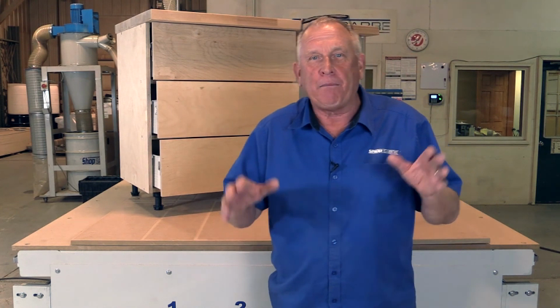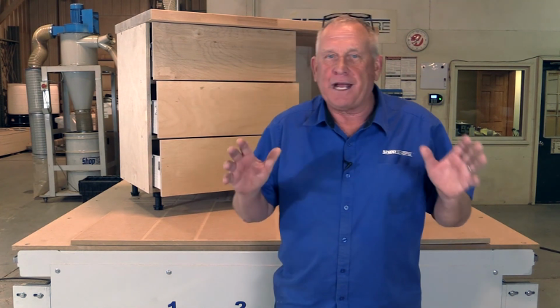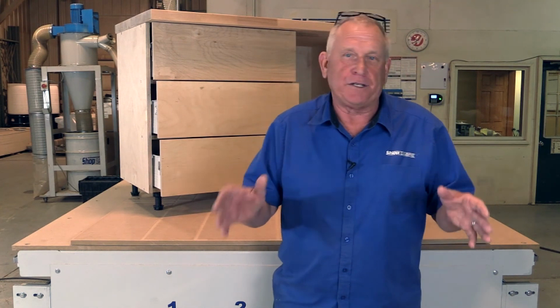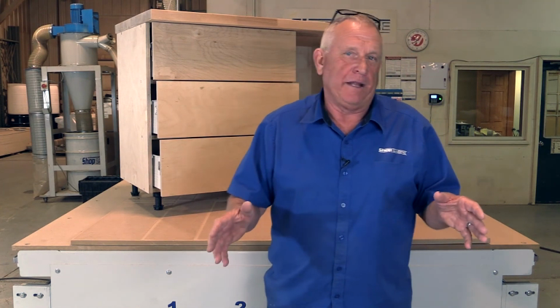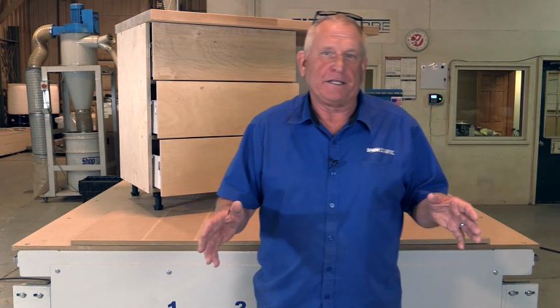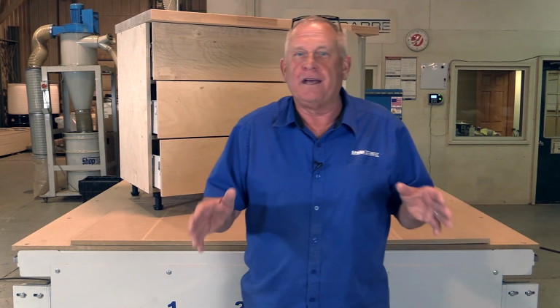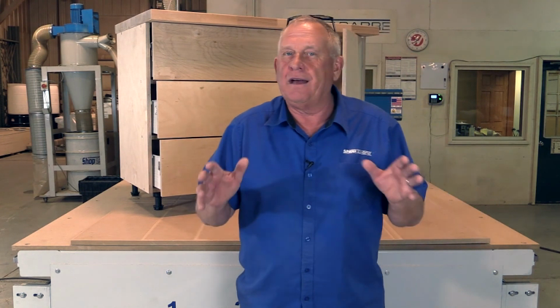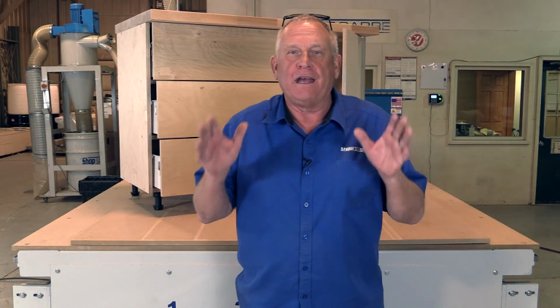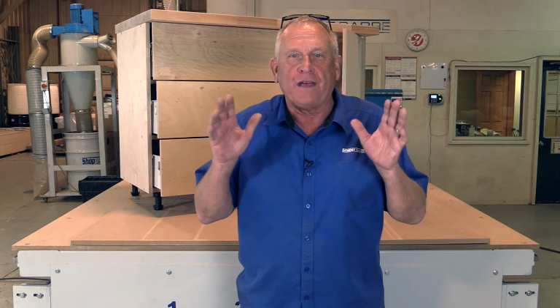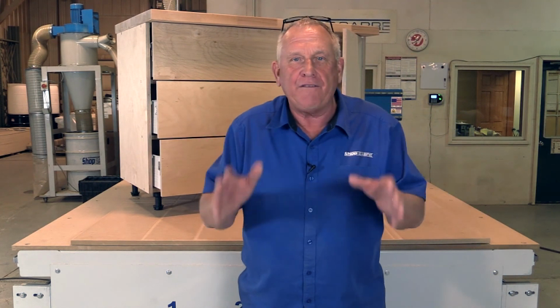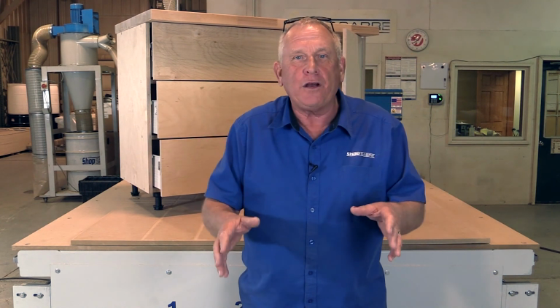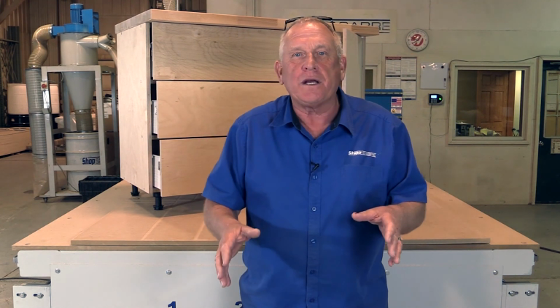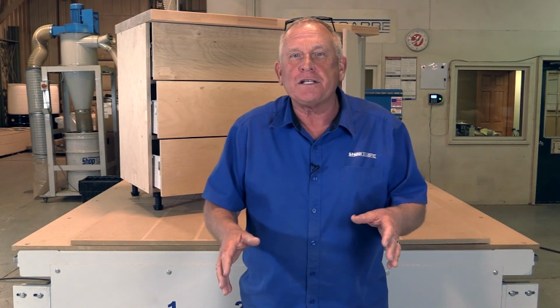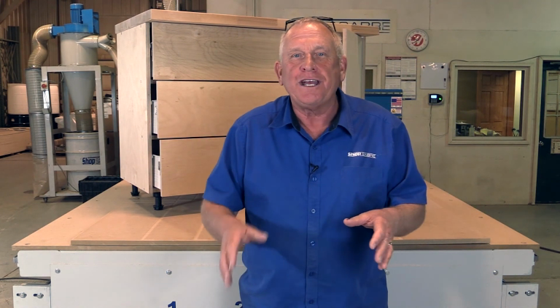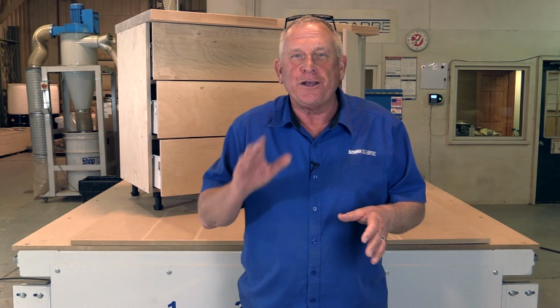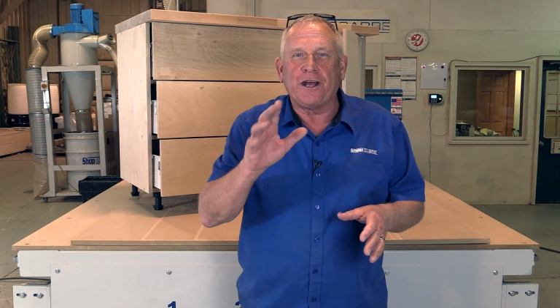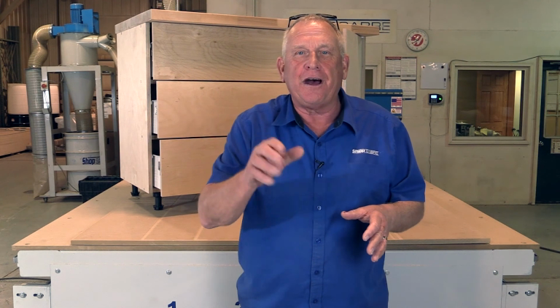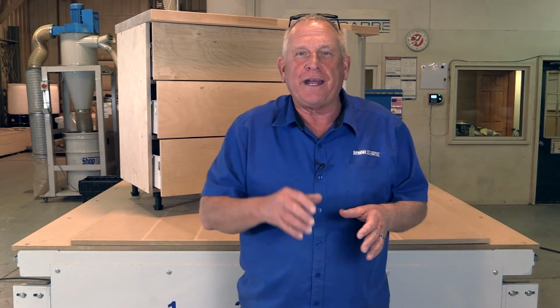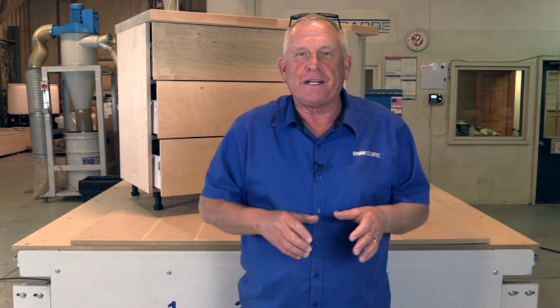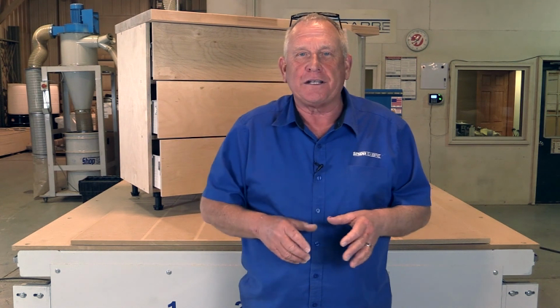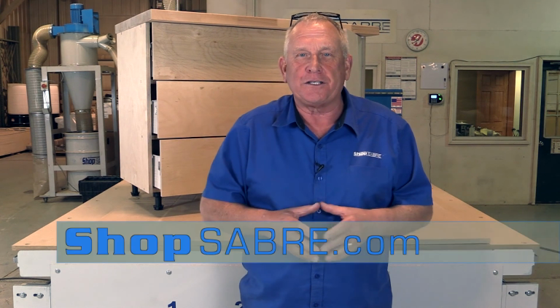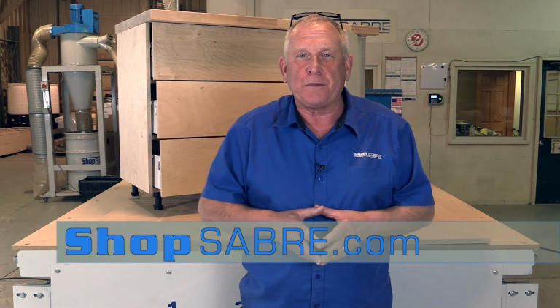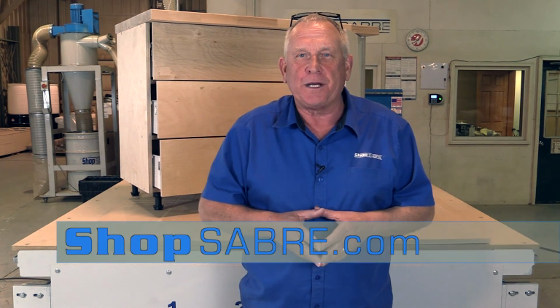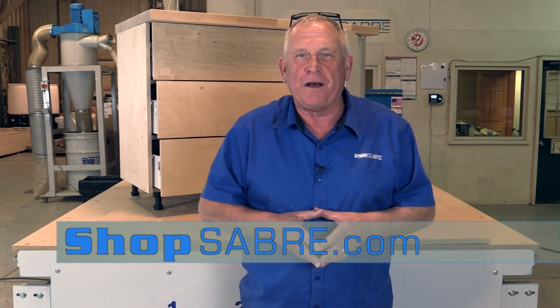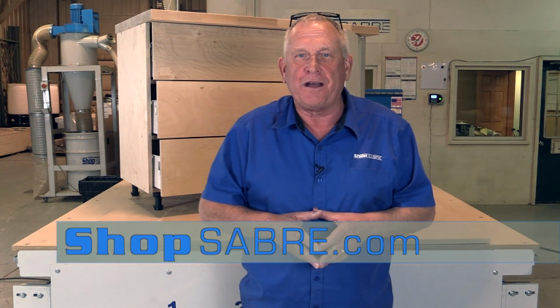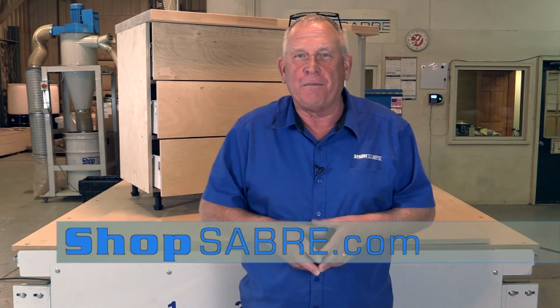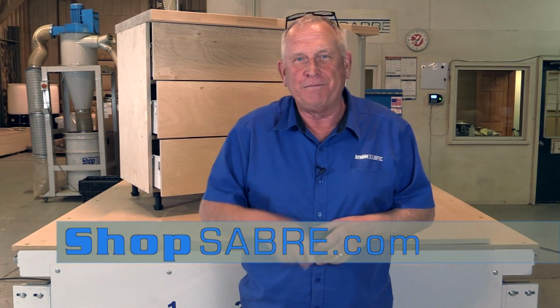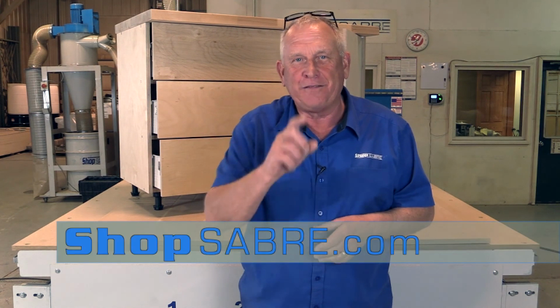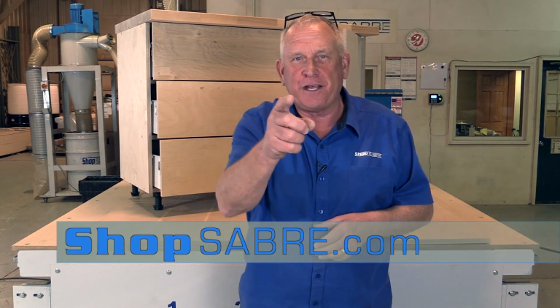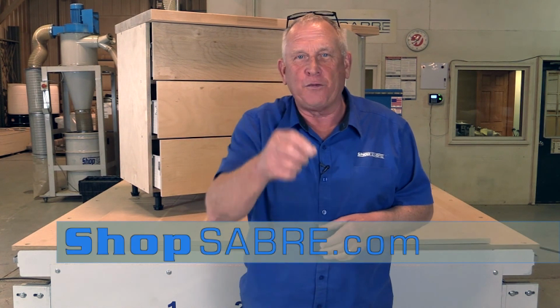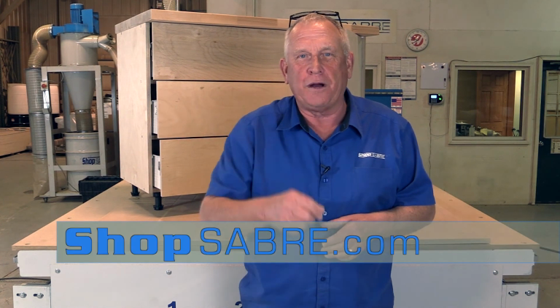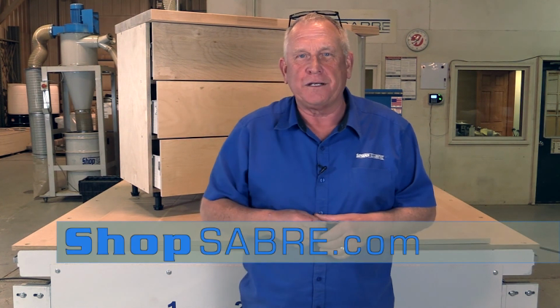I had a blast doing this. If you have any questions, you can contact us at ShopSaver.com. Thank you for watching.